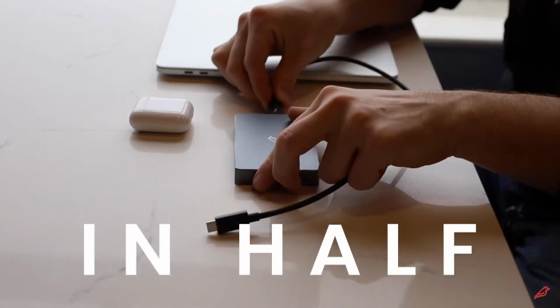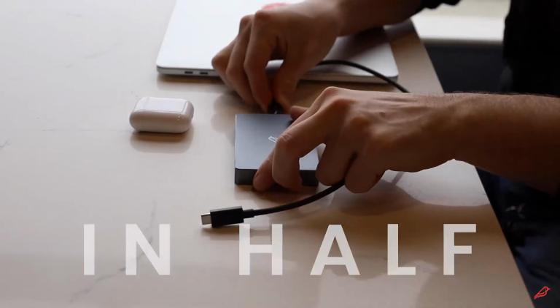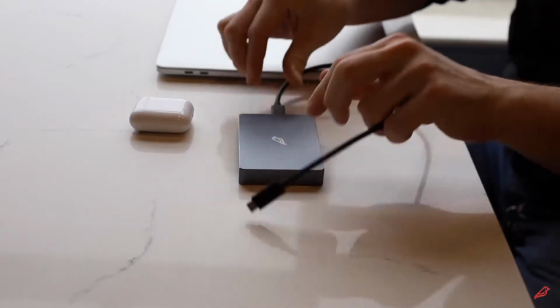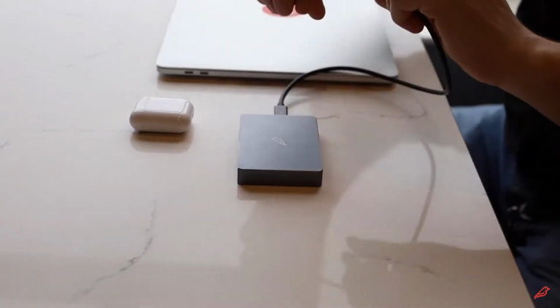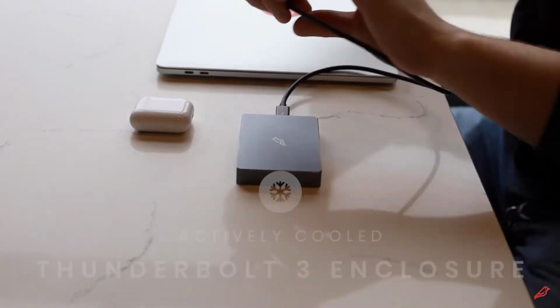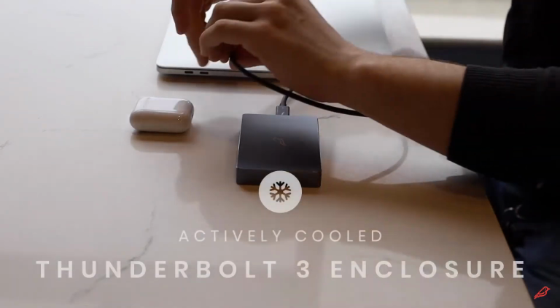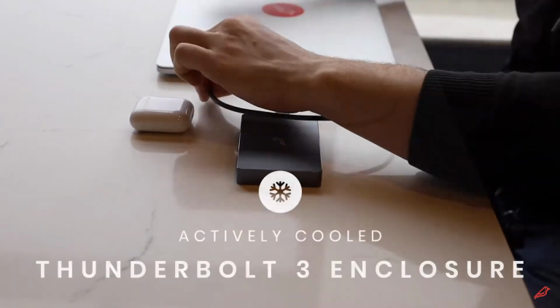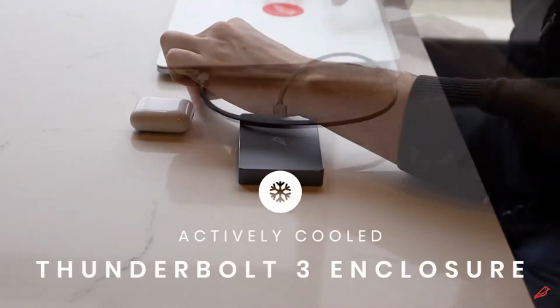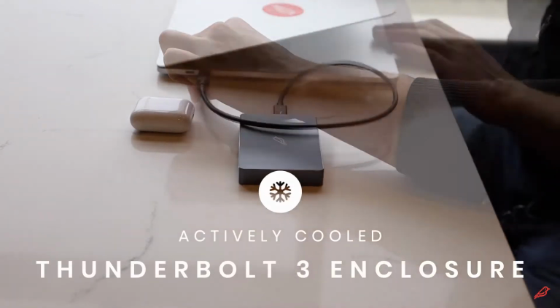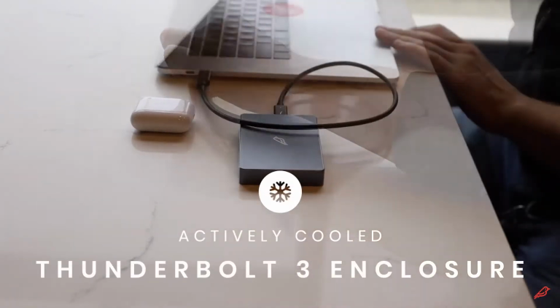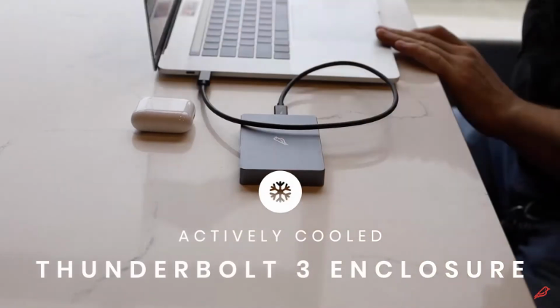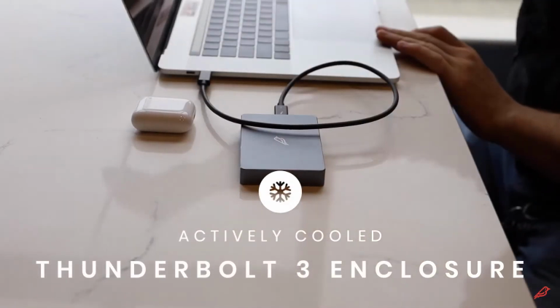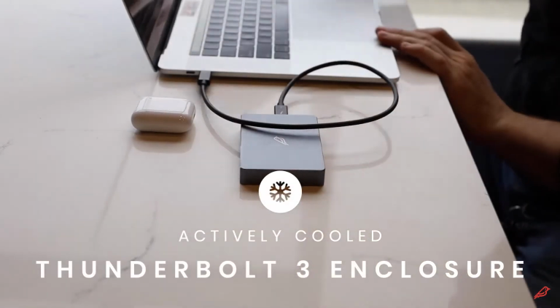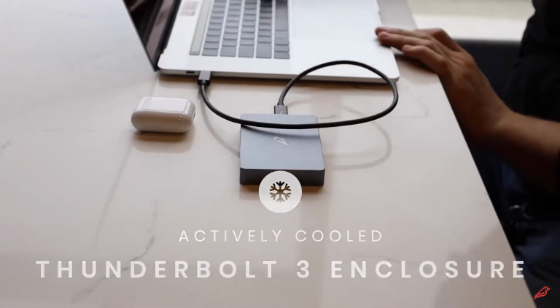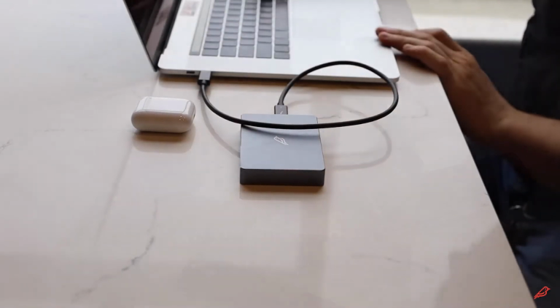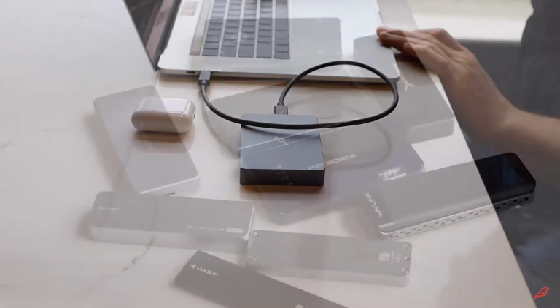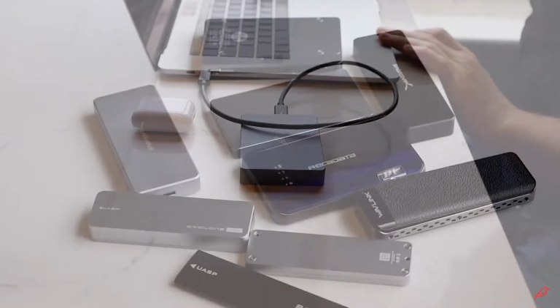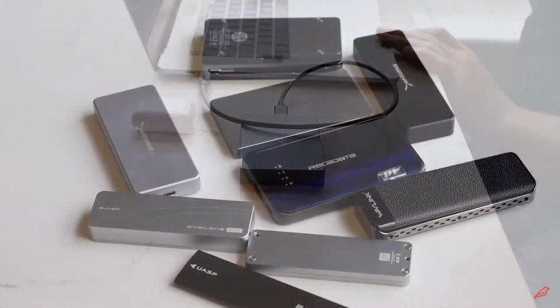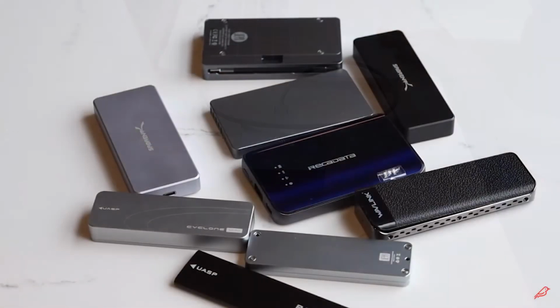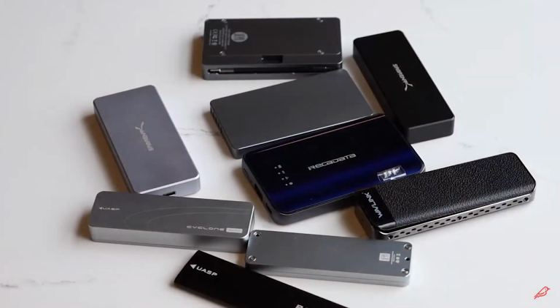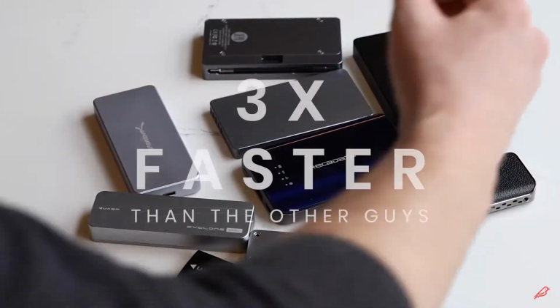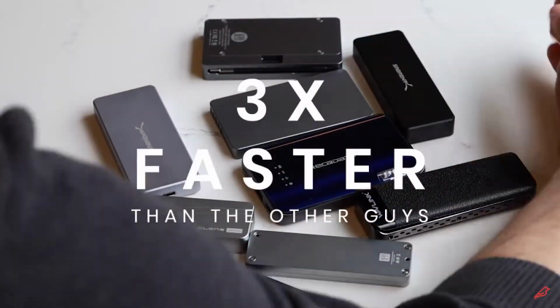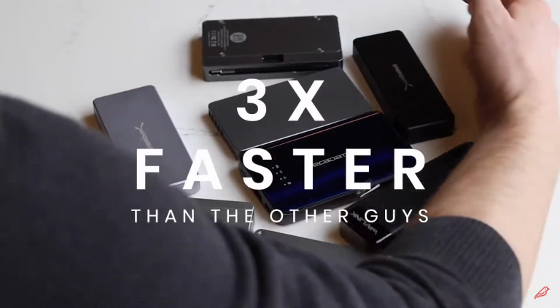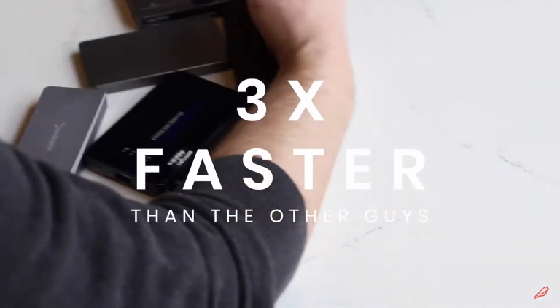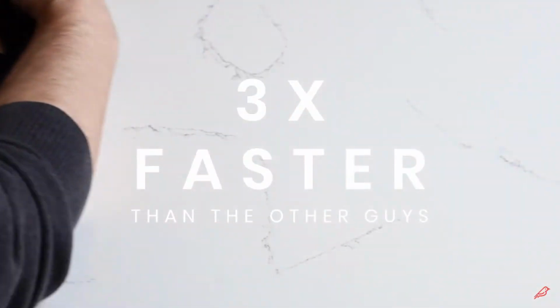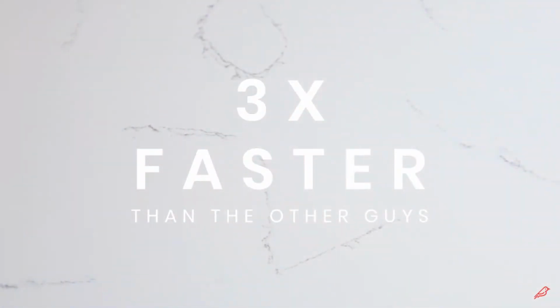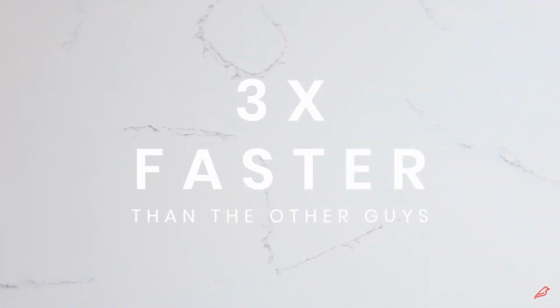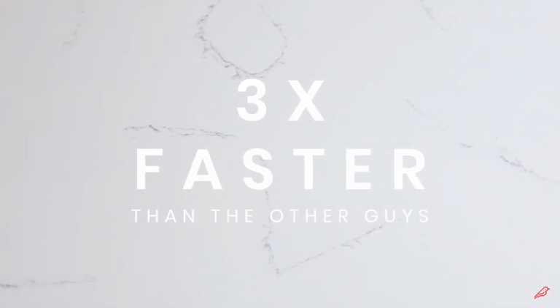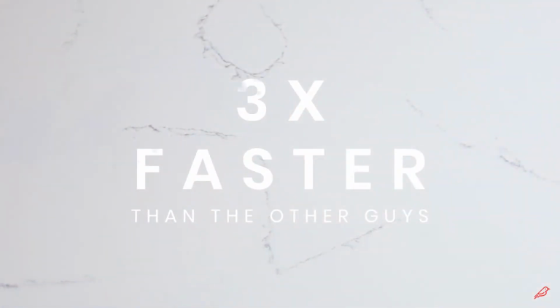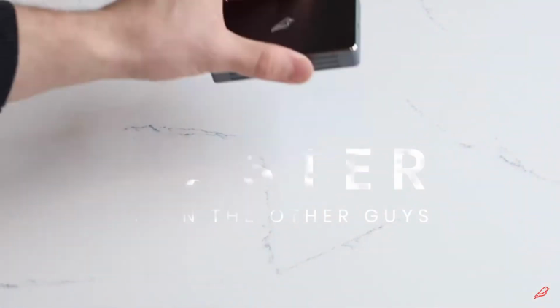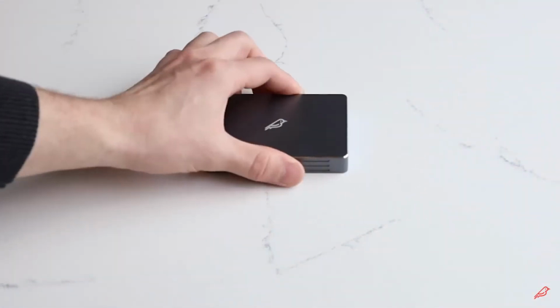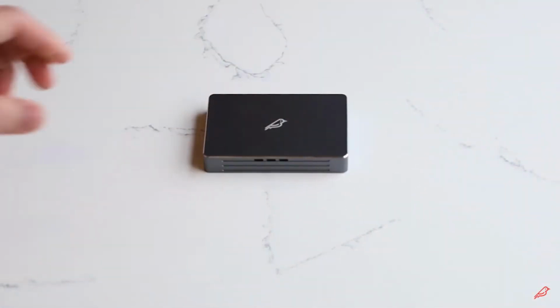Shell Thunder is an actively cooled Thunderbolt 3 enclosure that reads and writes data up to three times faster than other USB-C enclosures.